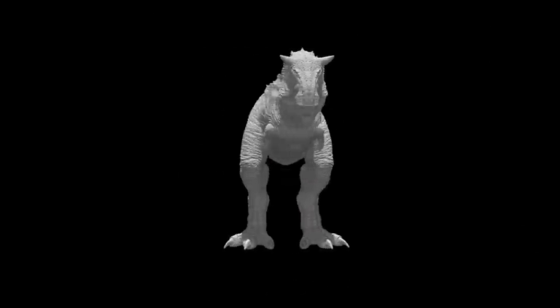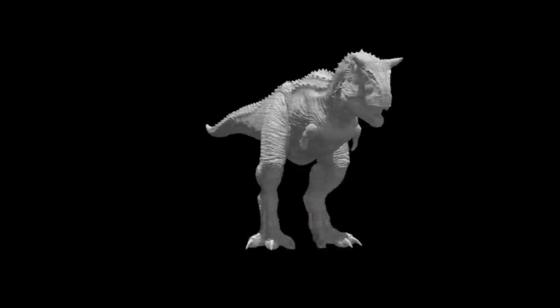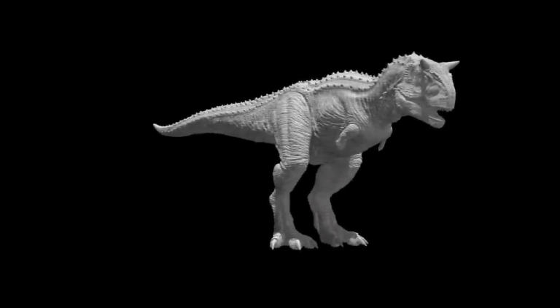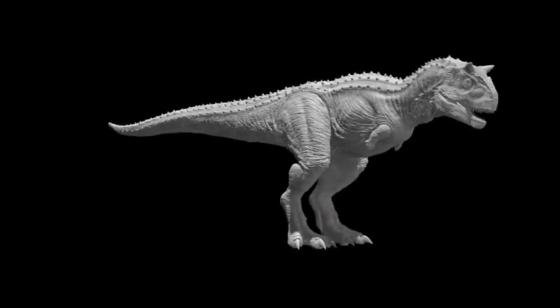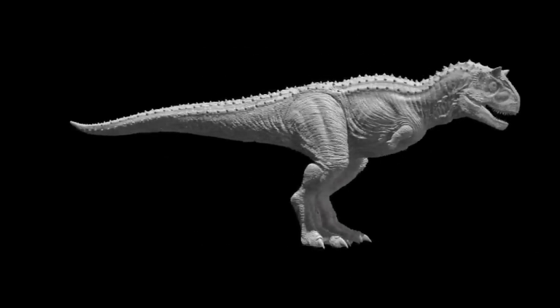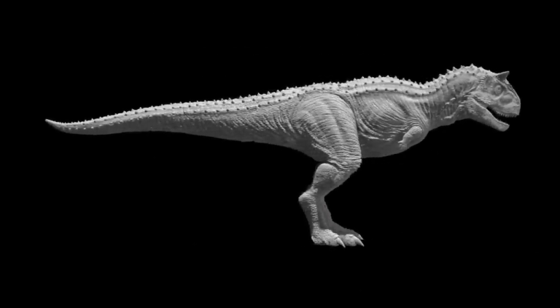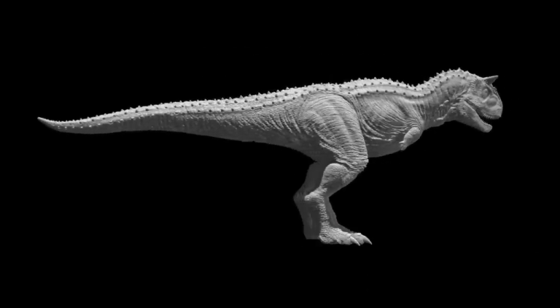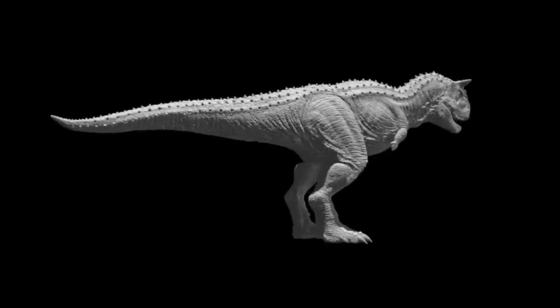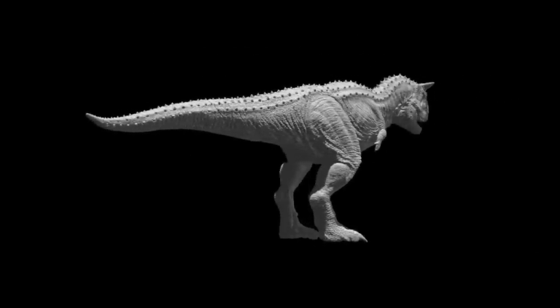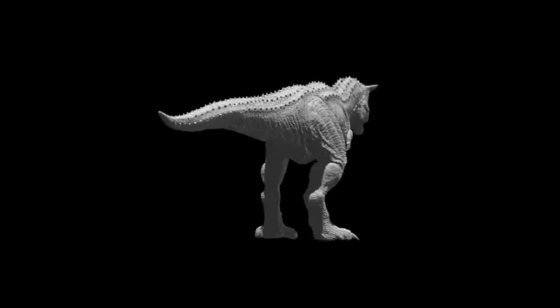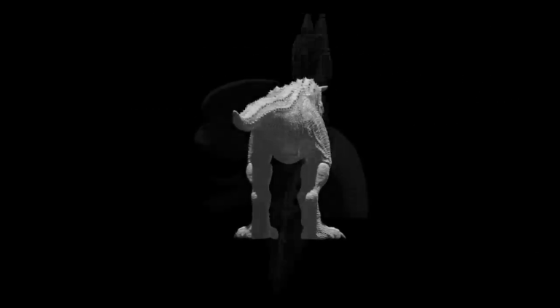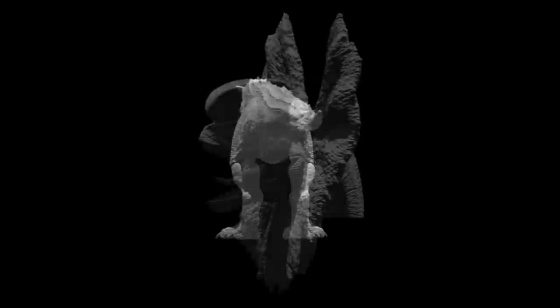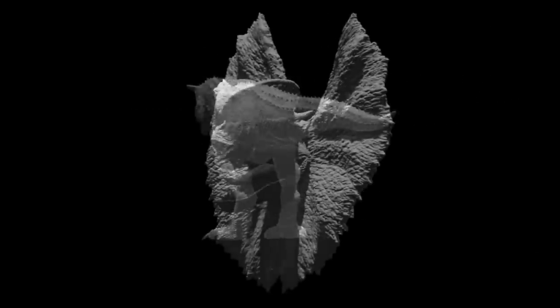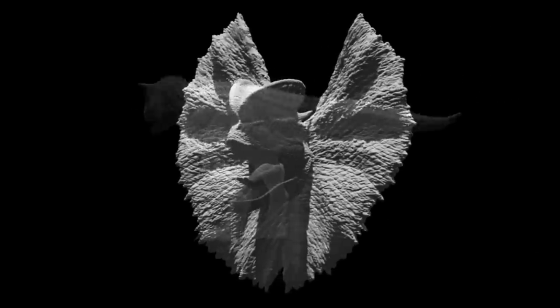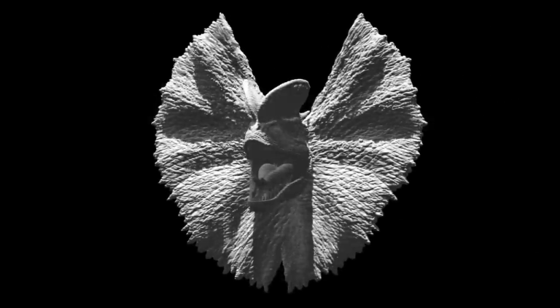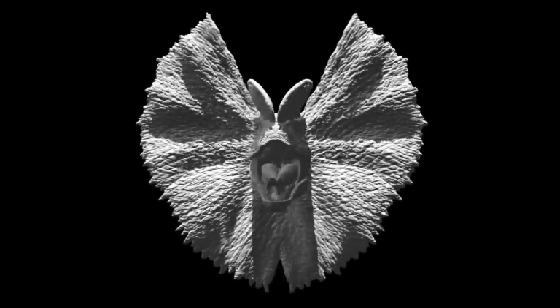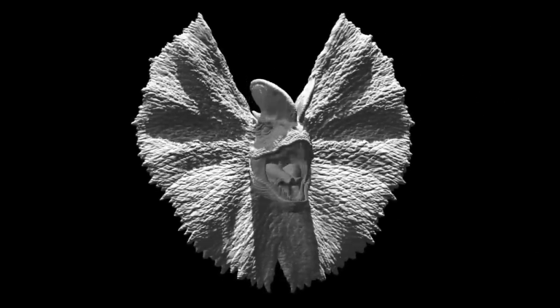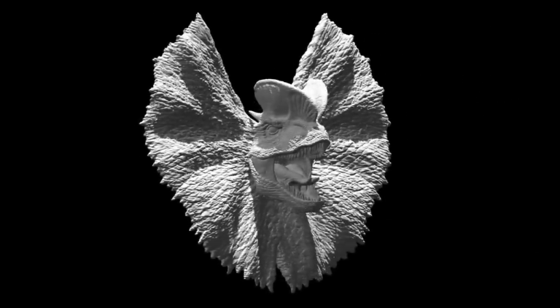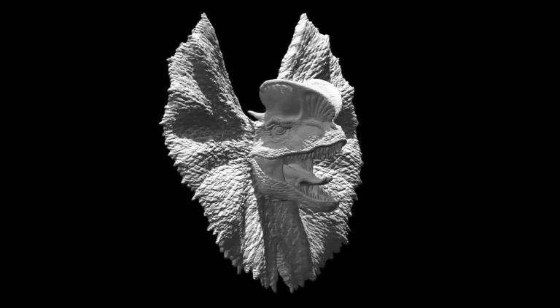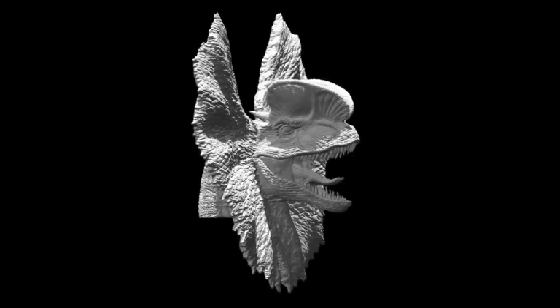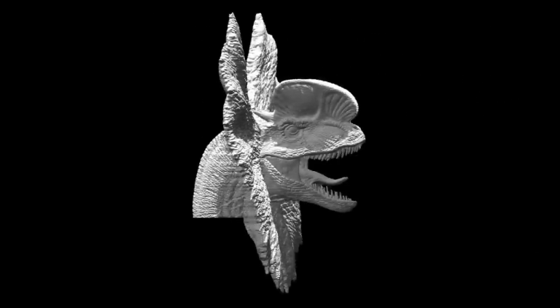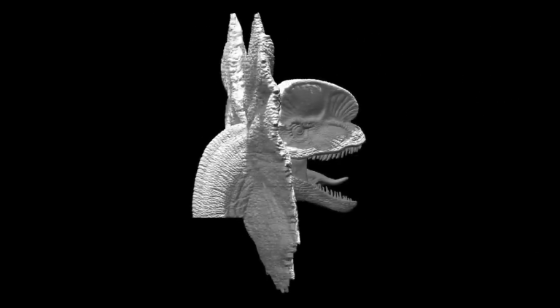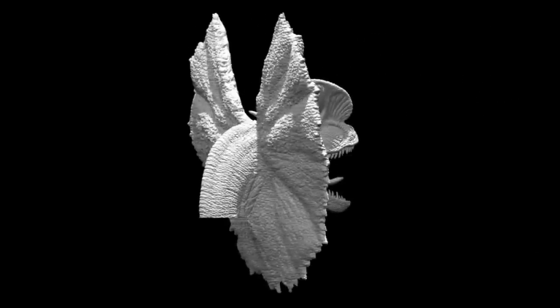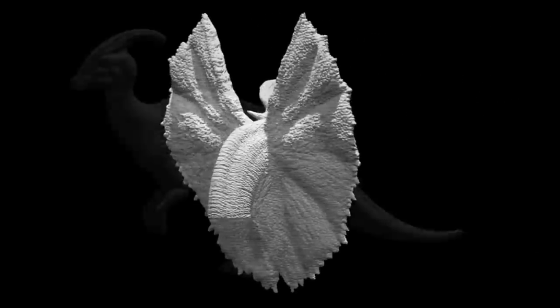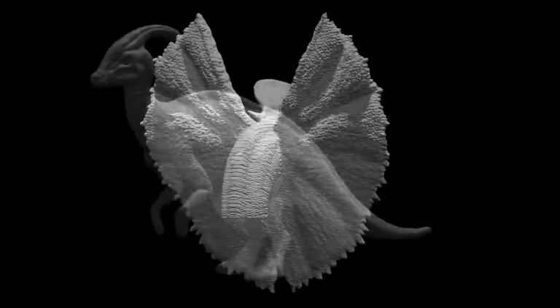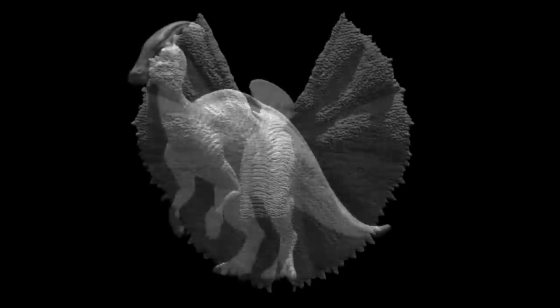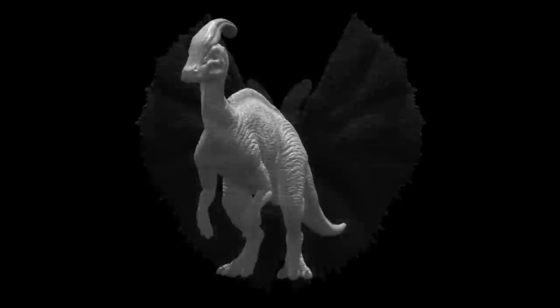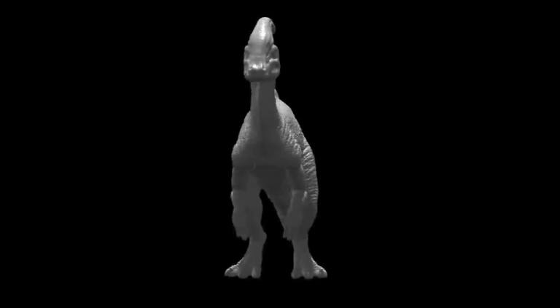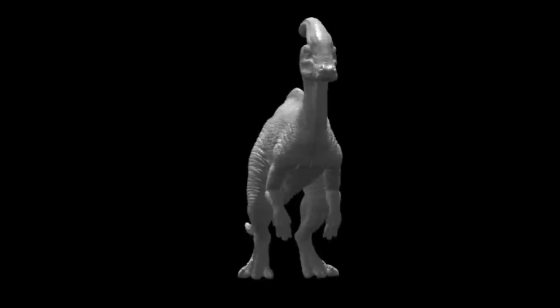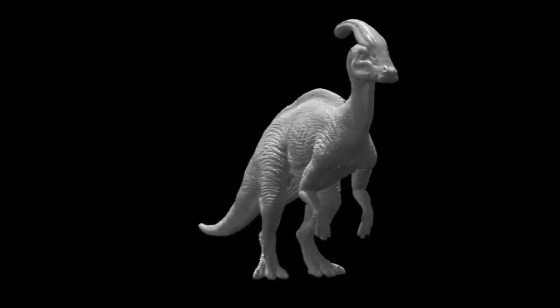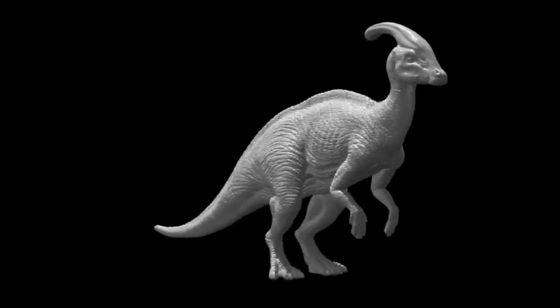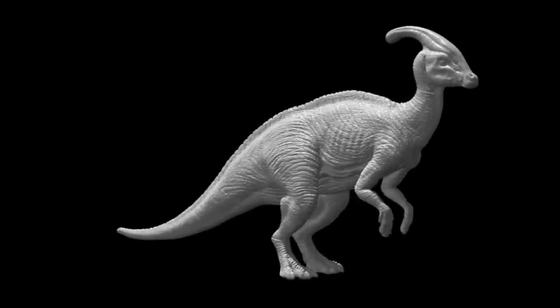Many people such as myself were still interested in what kind of new stuff would be in the movie, or dinosaurs in general as far as science goes.